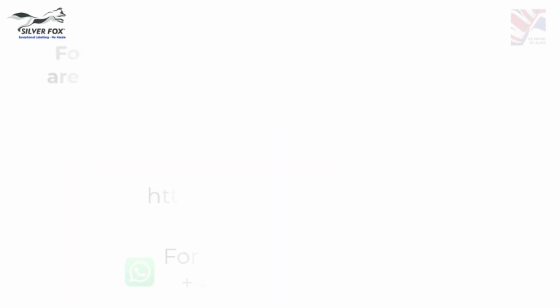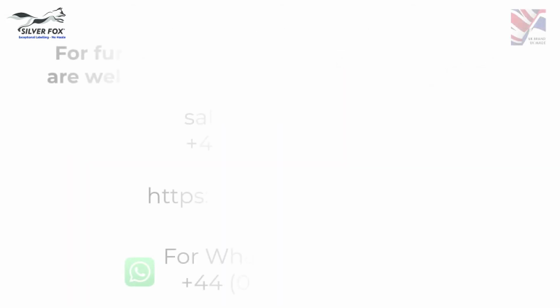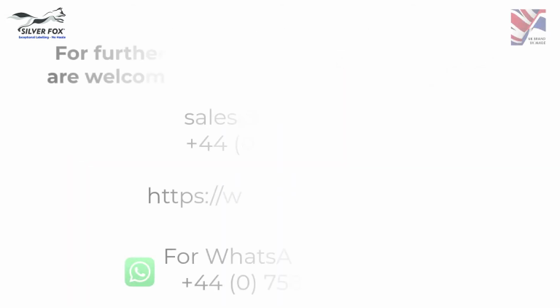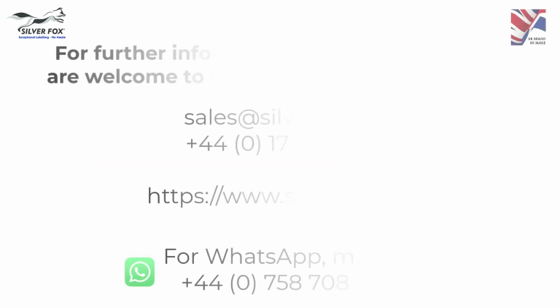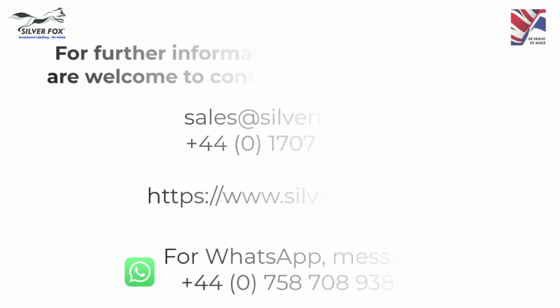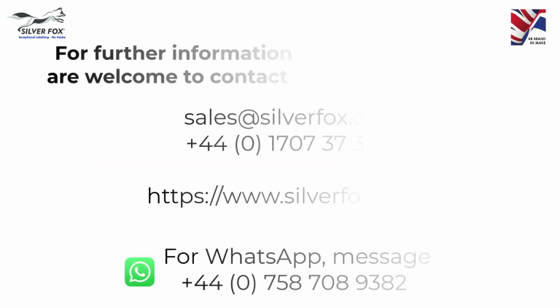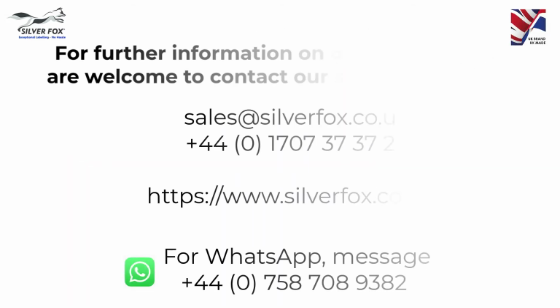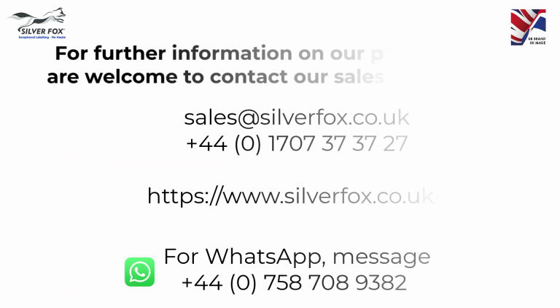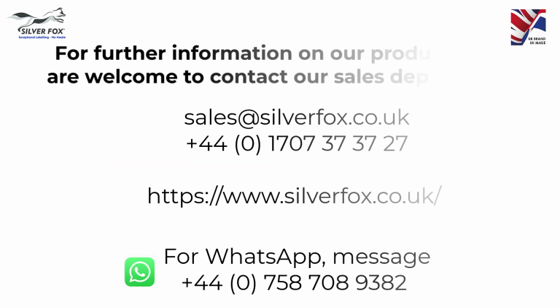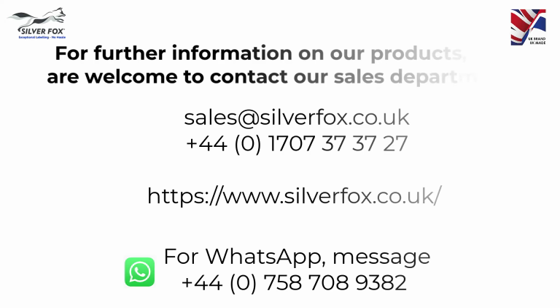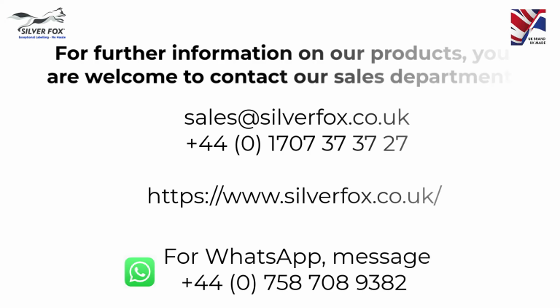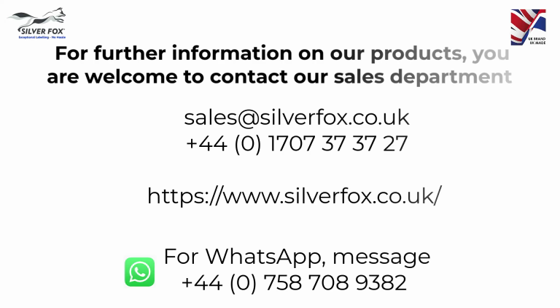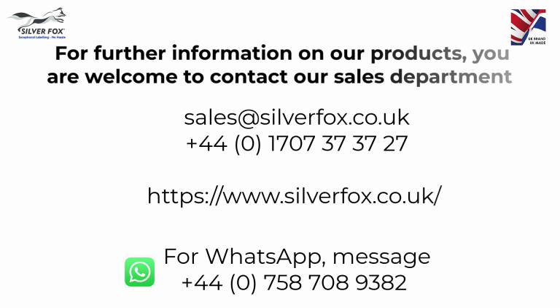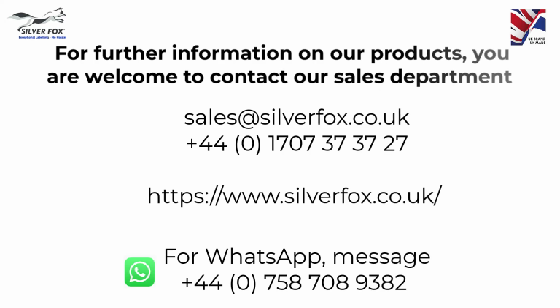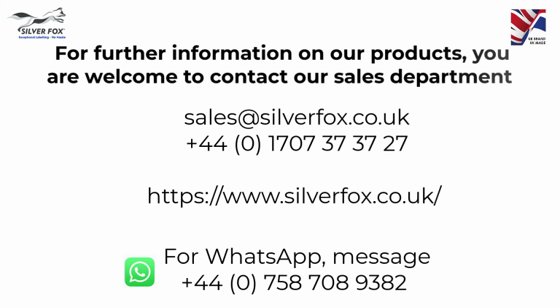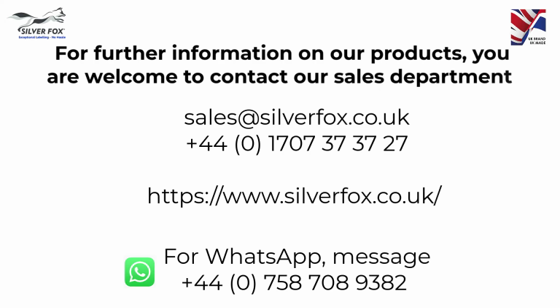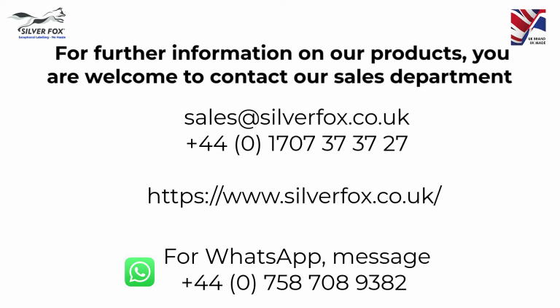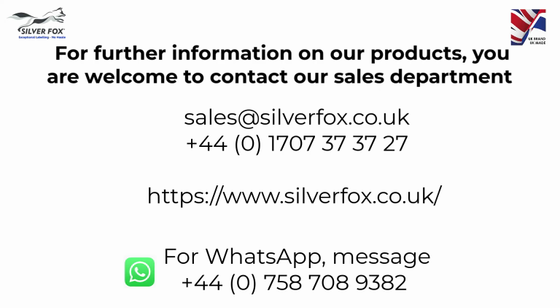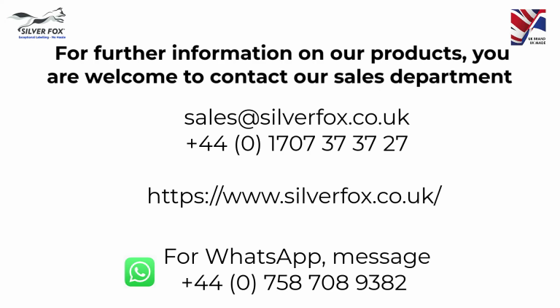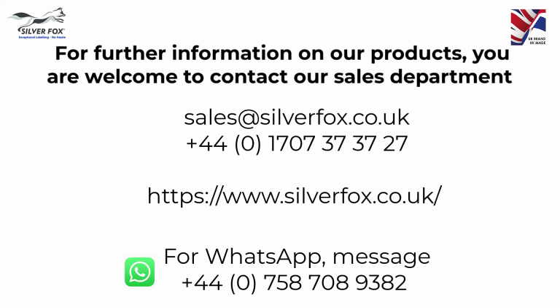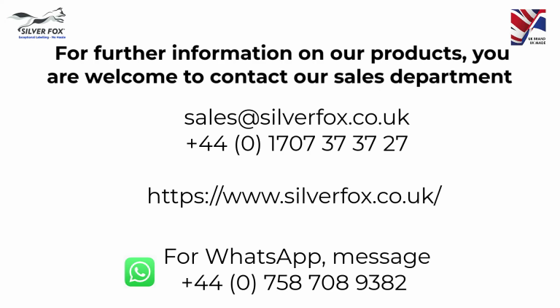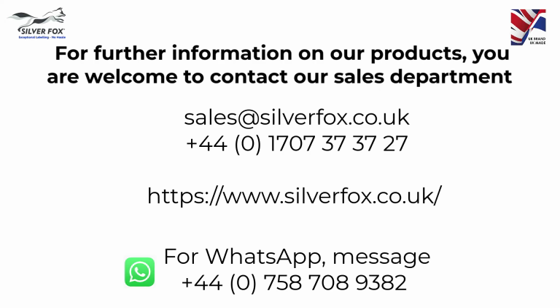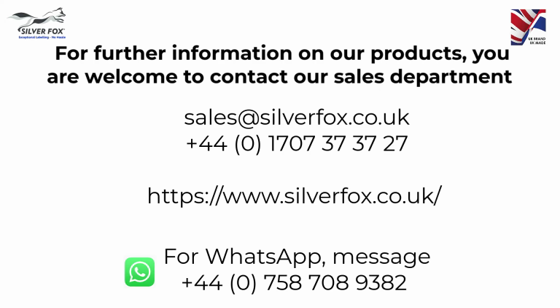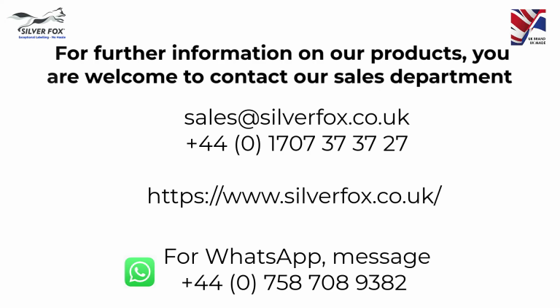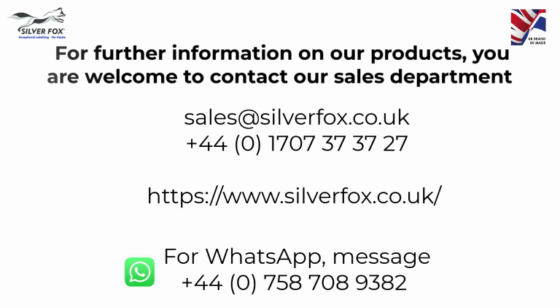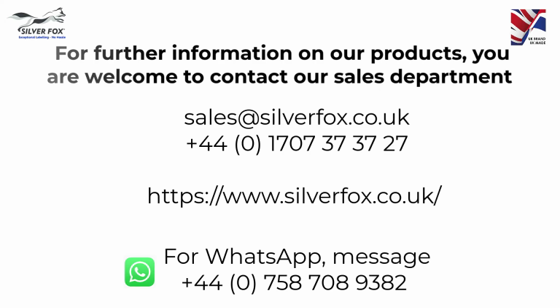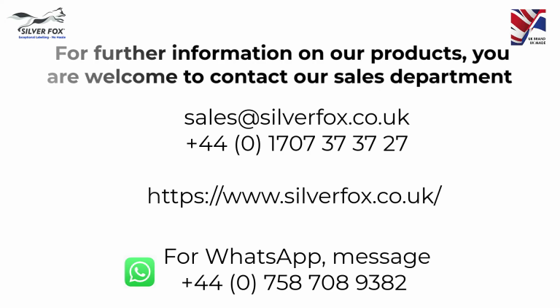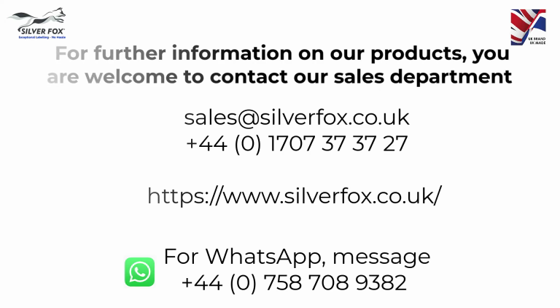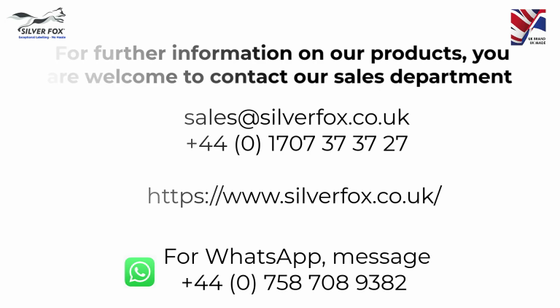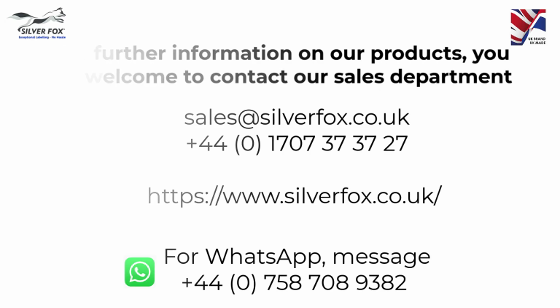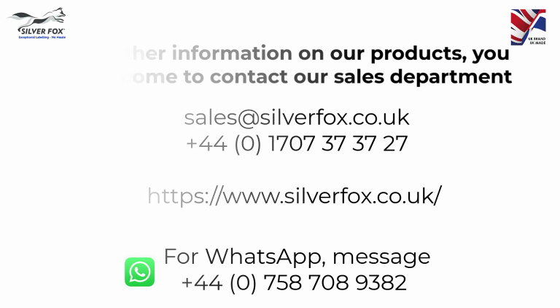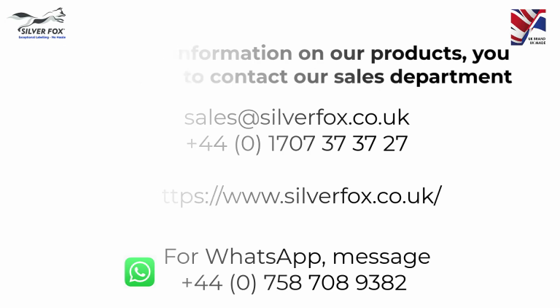If you wanted any more information on the Fox label or even any others within our range, please don't hesitate to get in touch with the team.